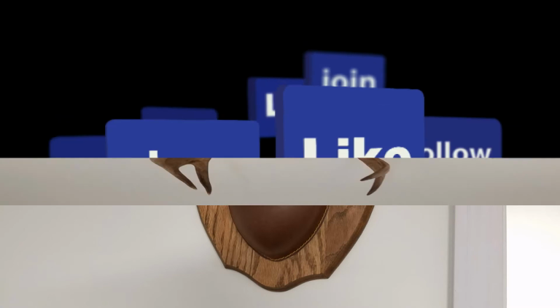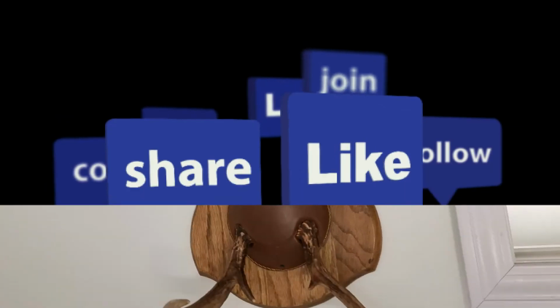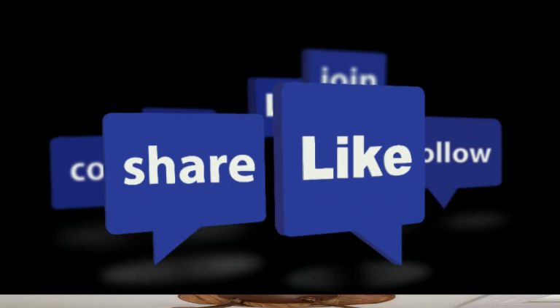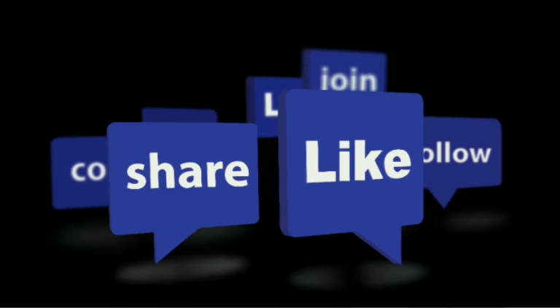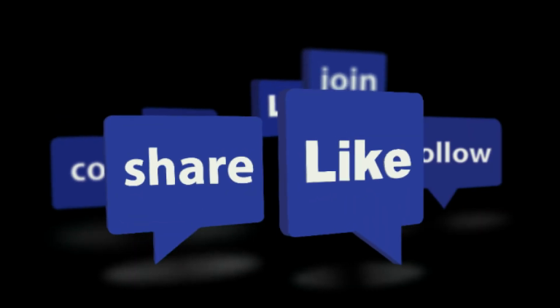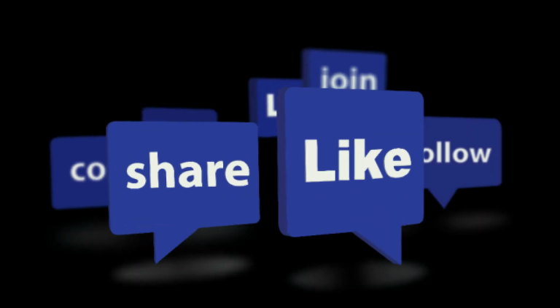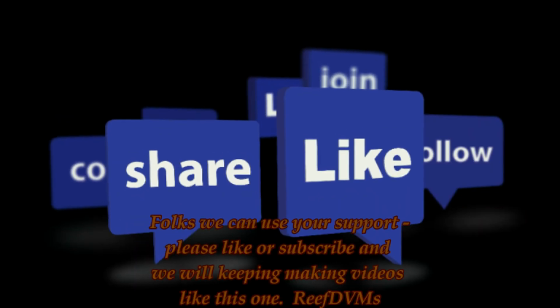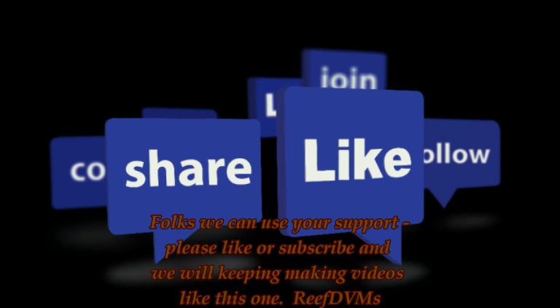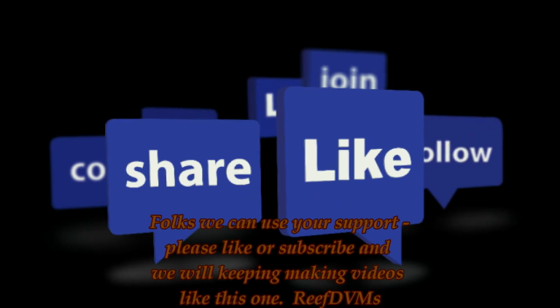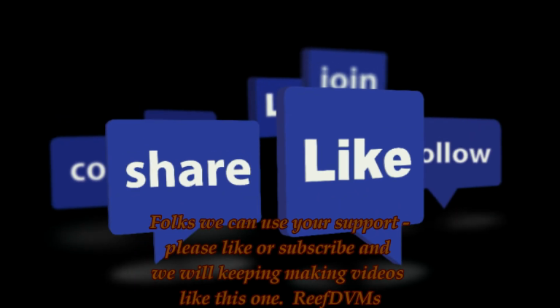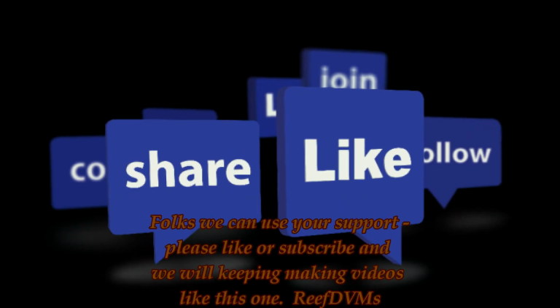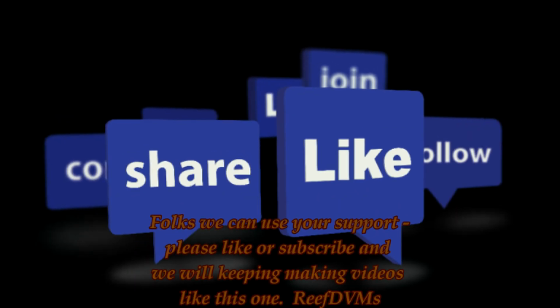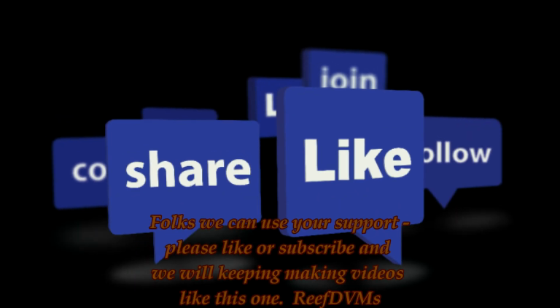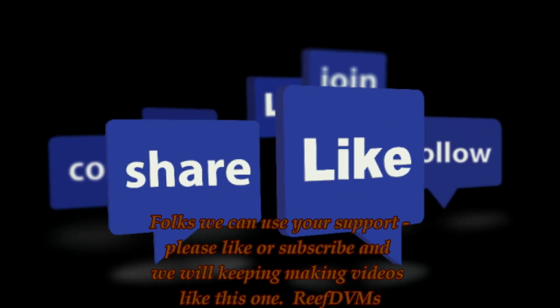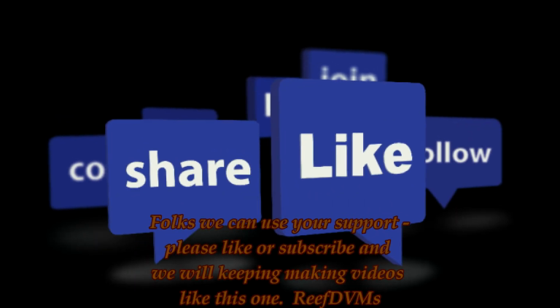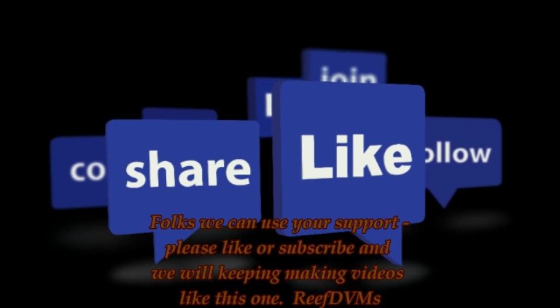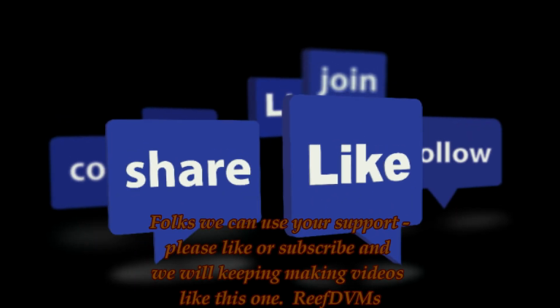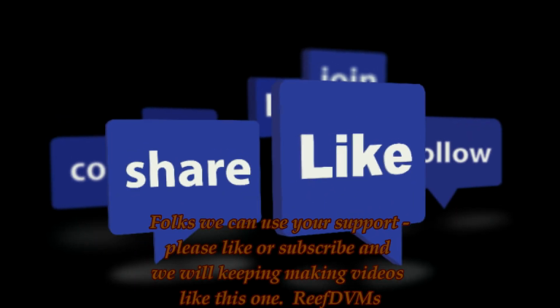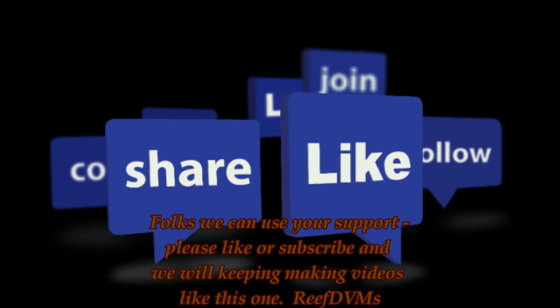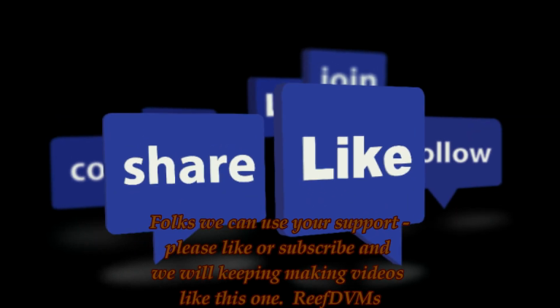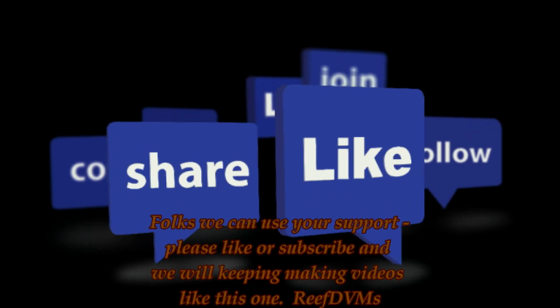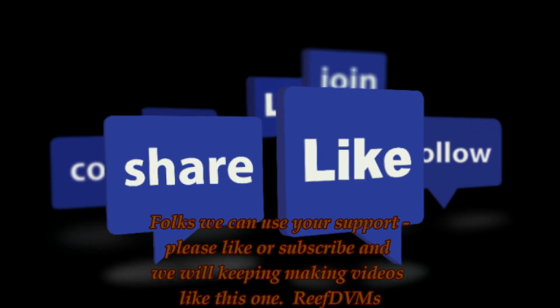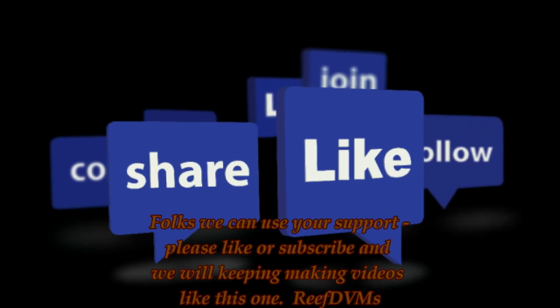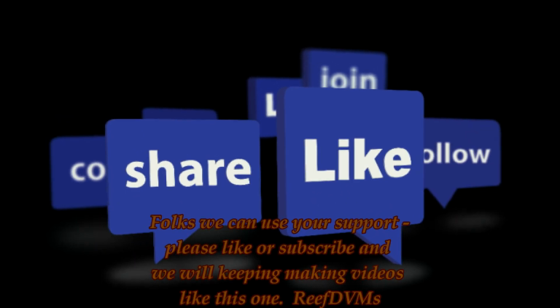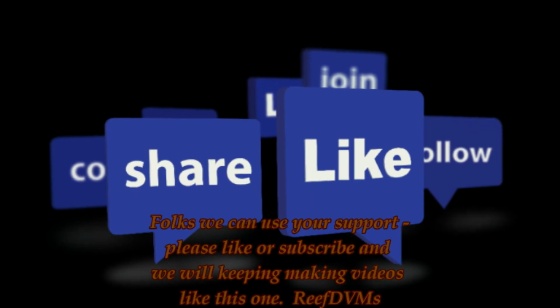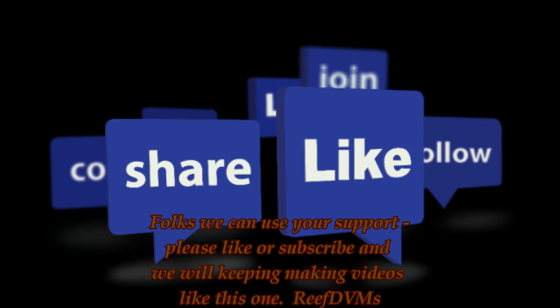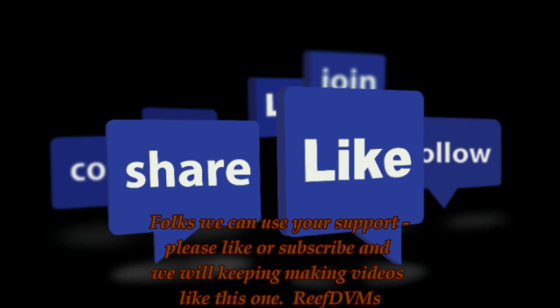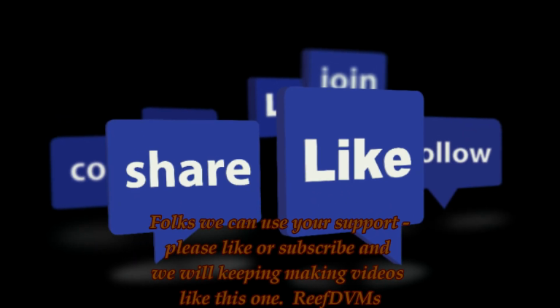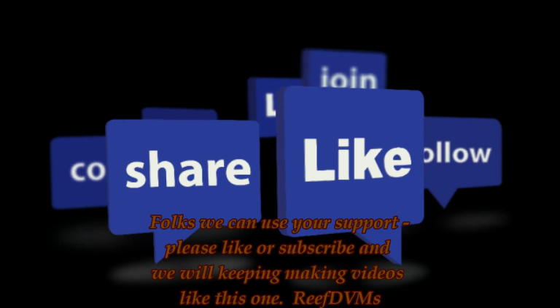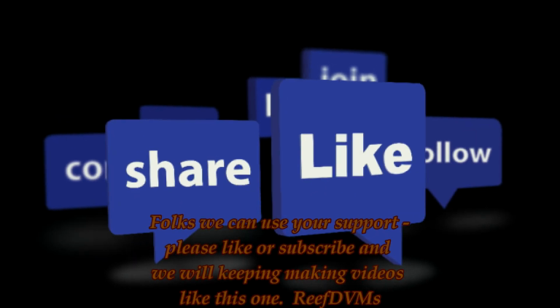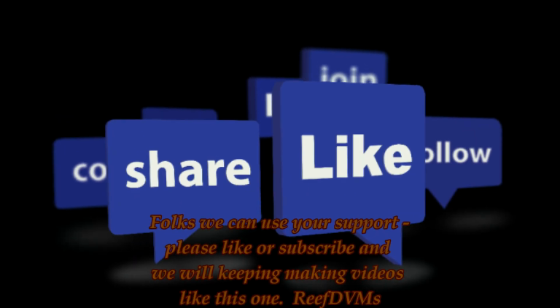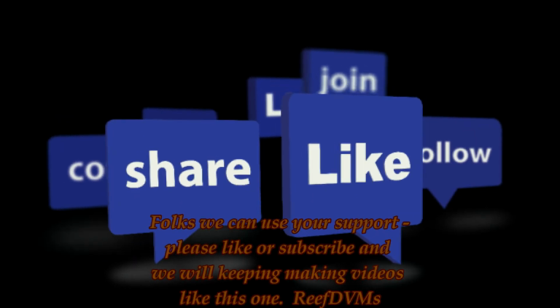Appreciate you watching, folks. Please like or subscribe and we'll keep putting out great videos like this. Thank you.